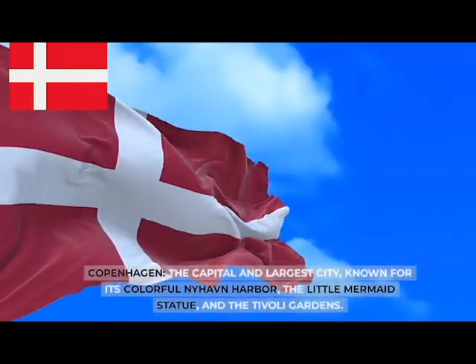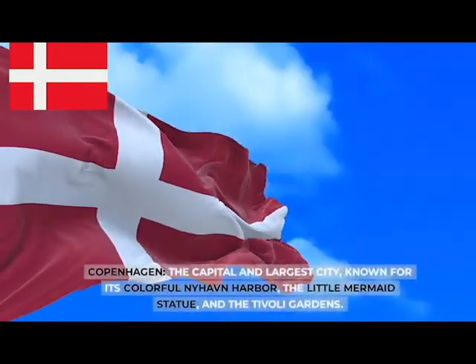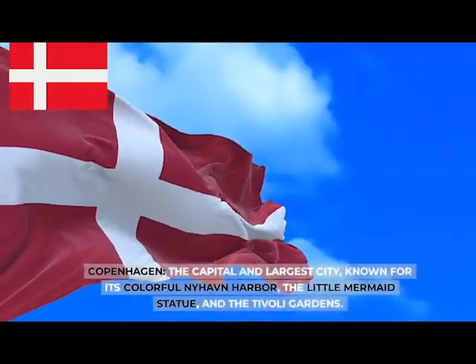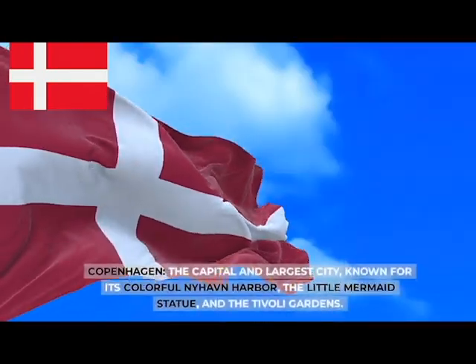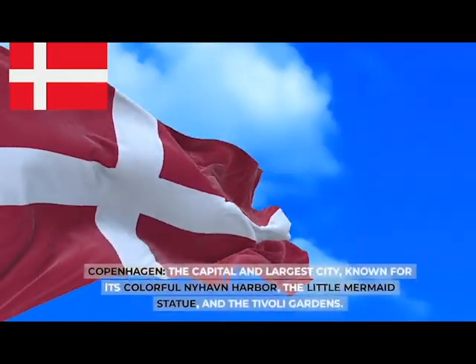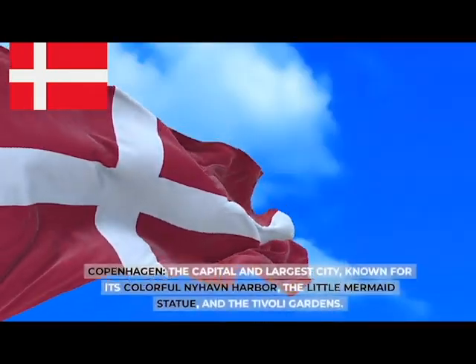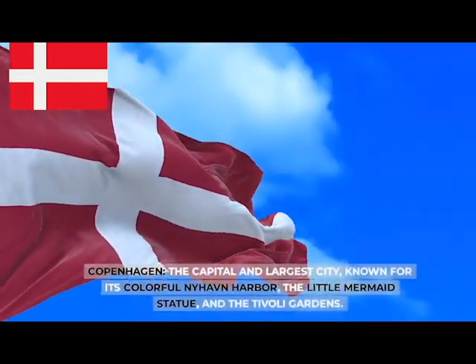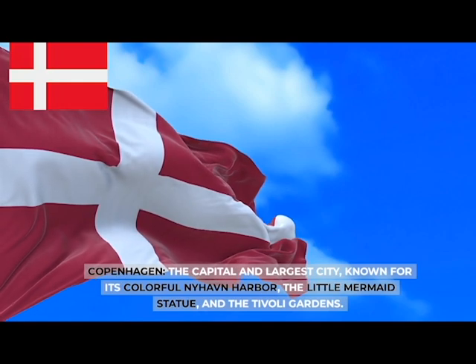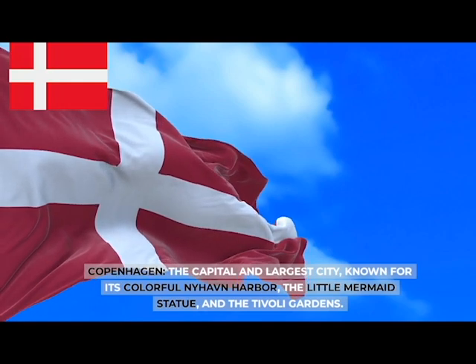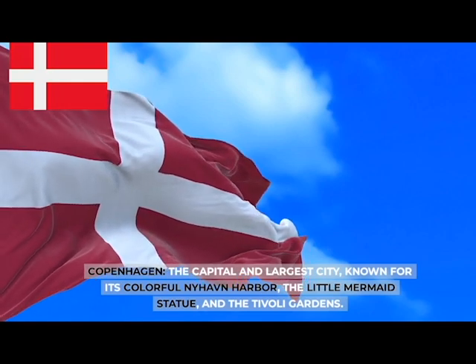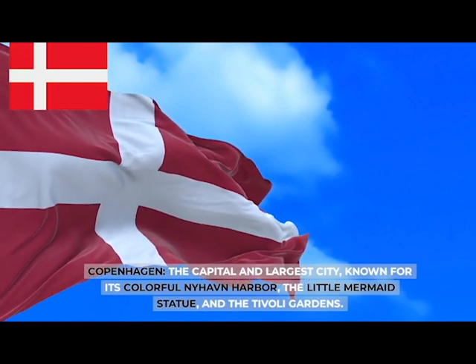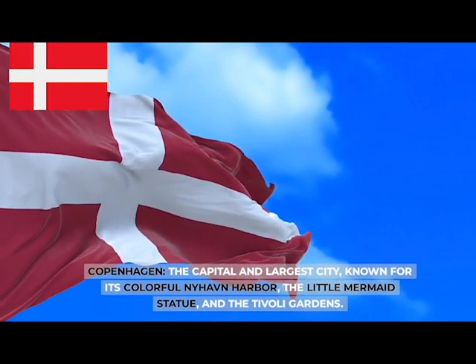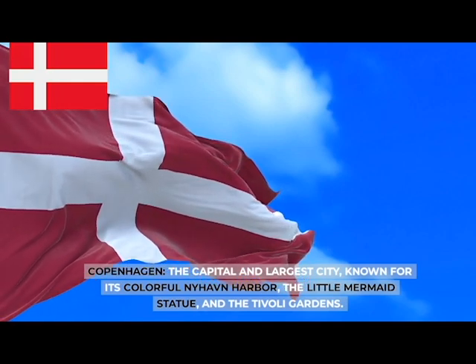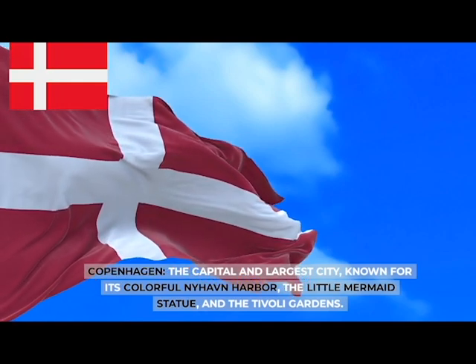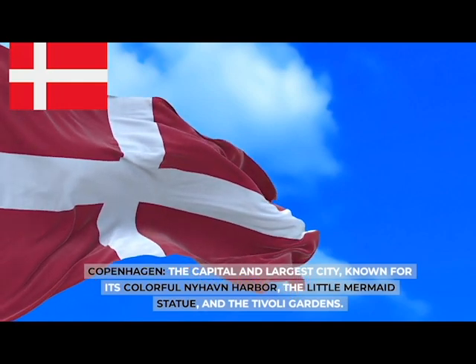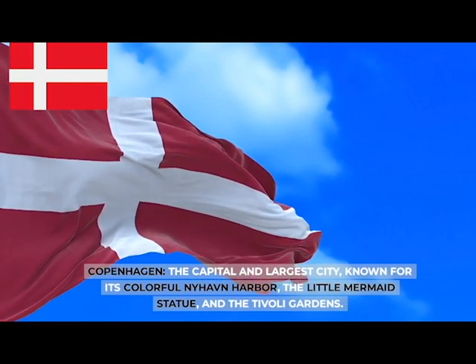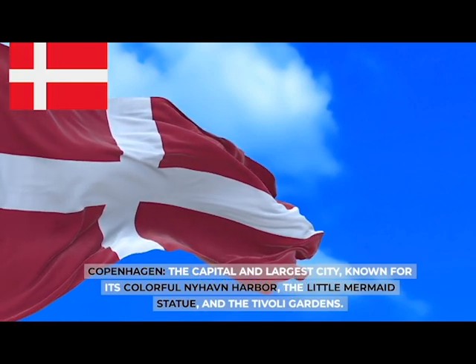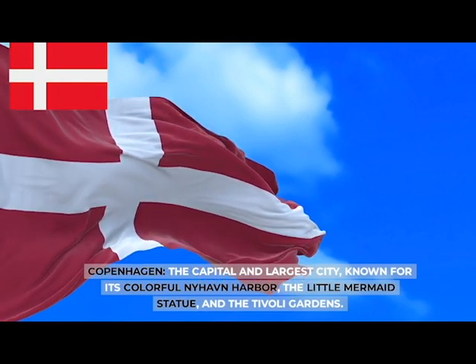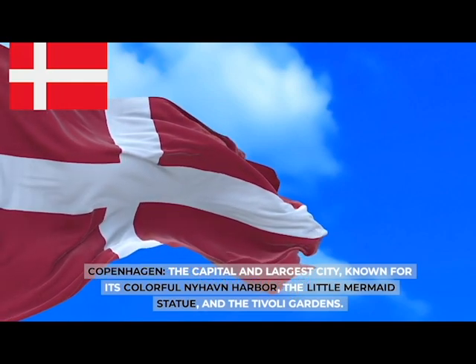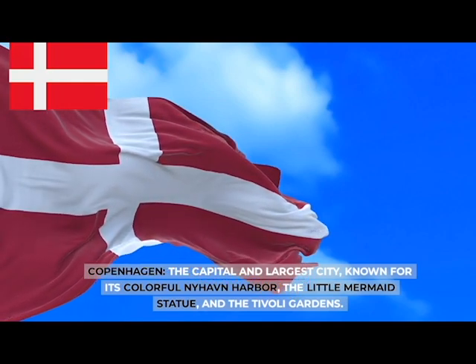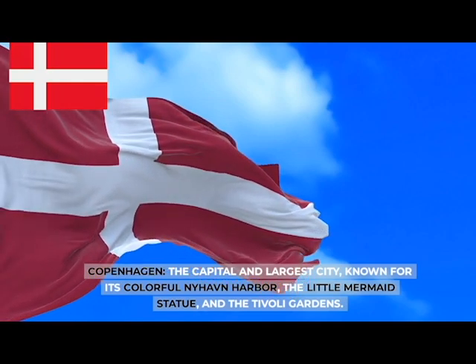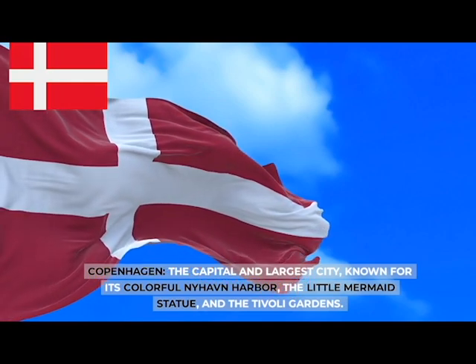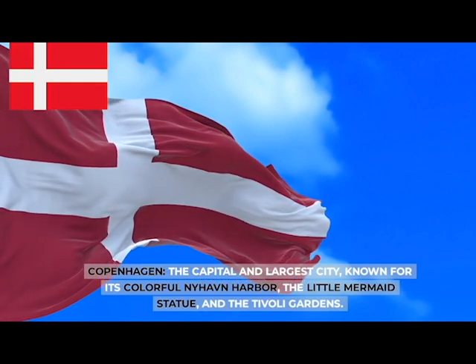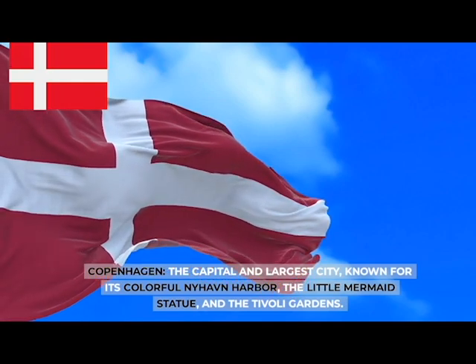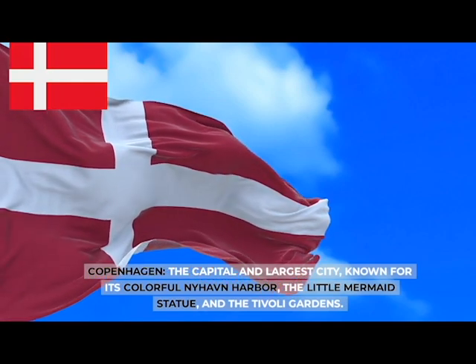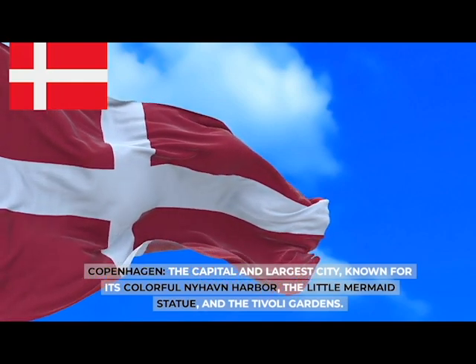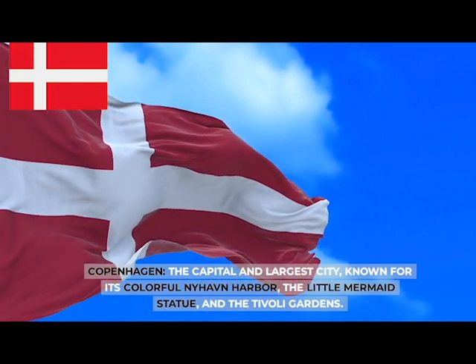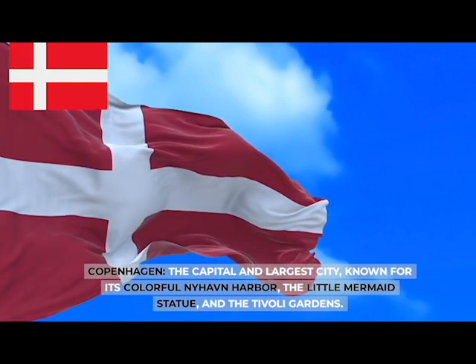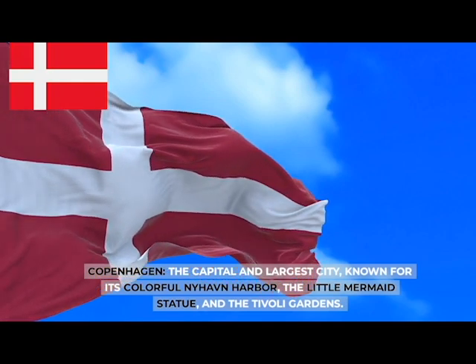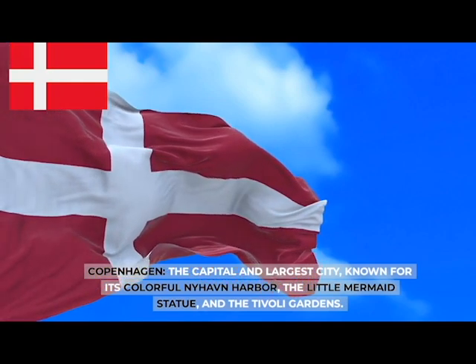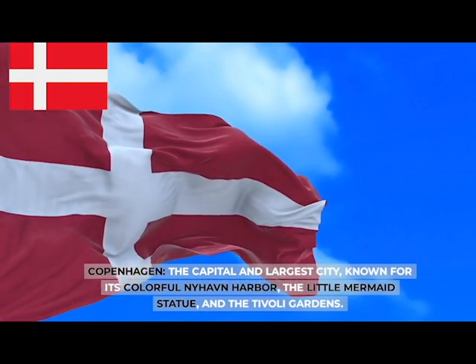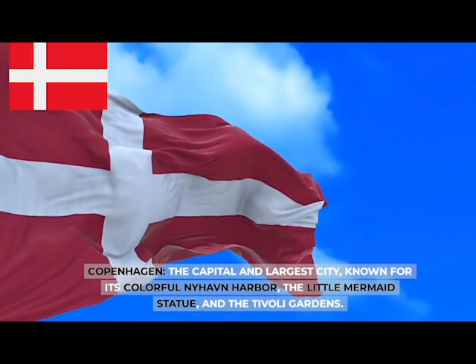Copenhagen, the capital and largest city, known for its colorful Nyhavn harbor, the Little Mermaid statue, and the Tivoli Gardens.